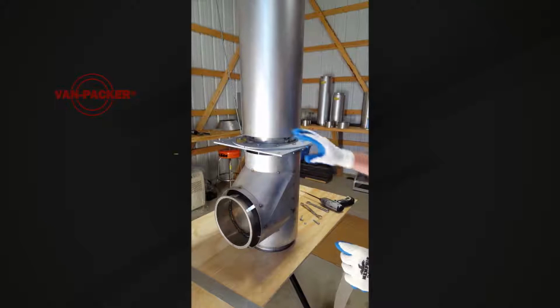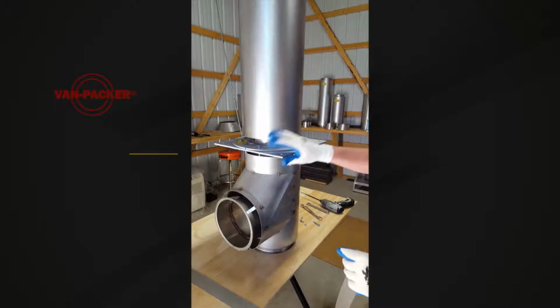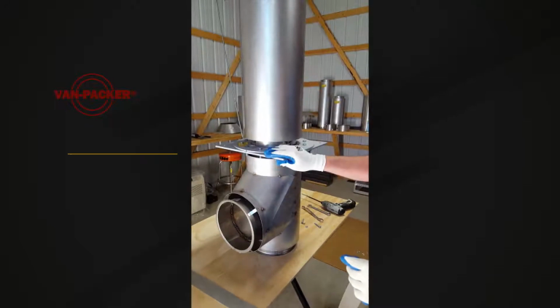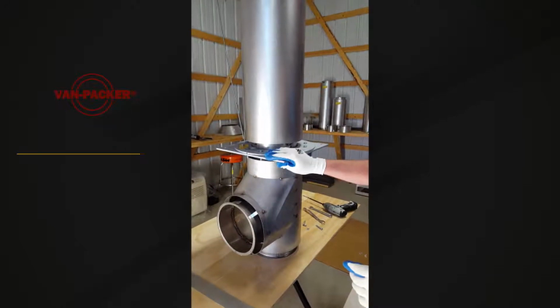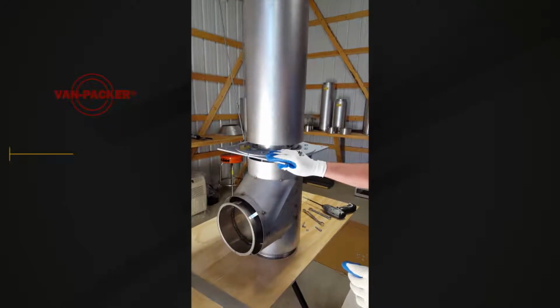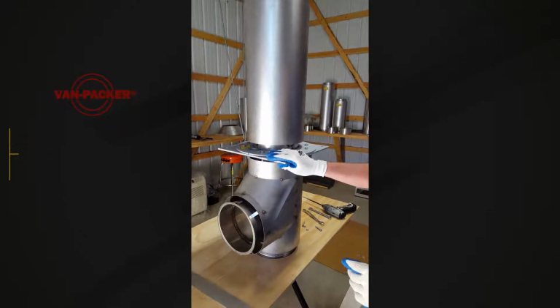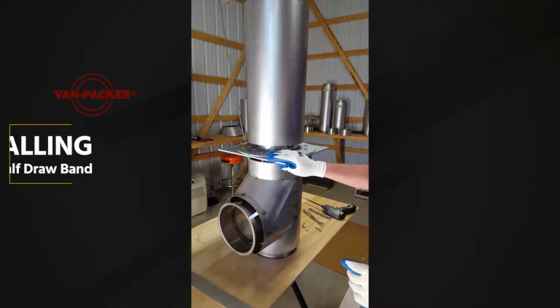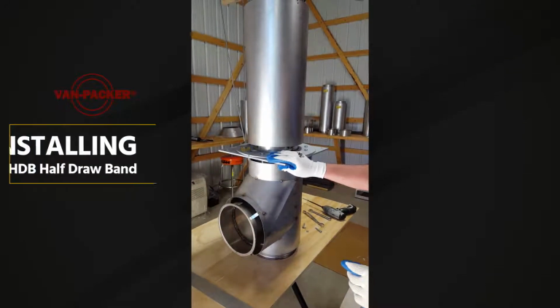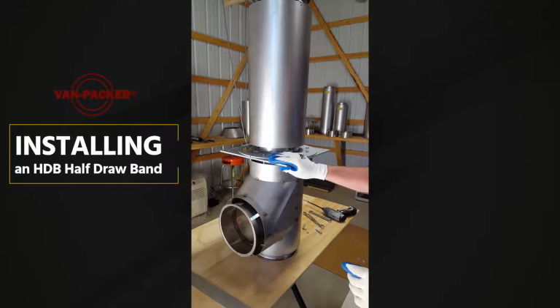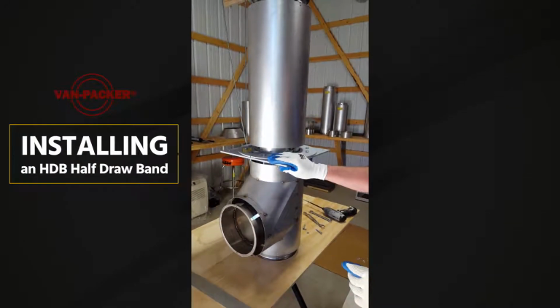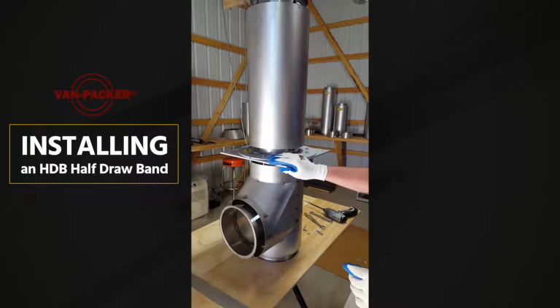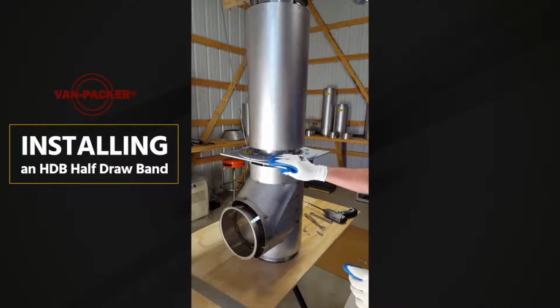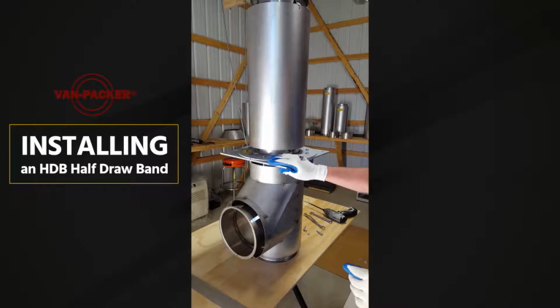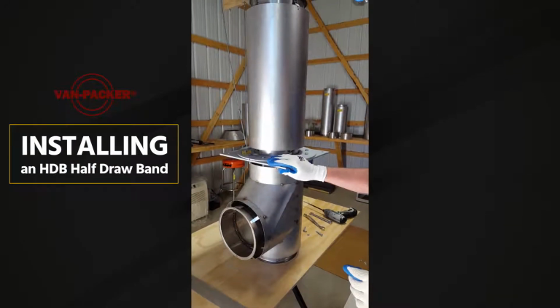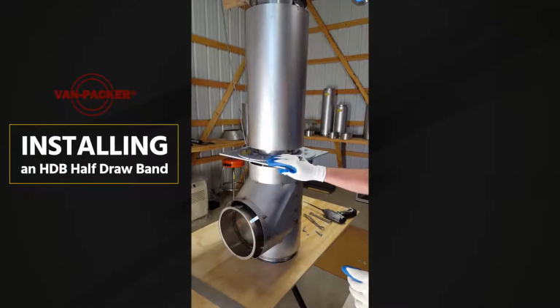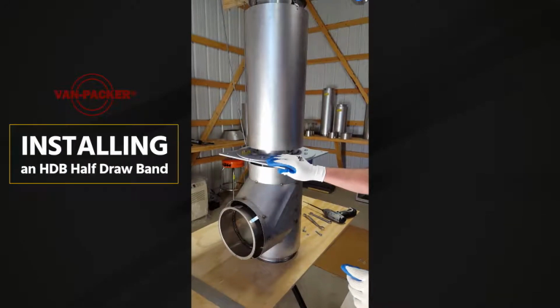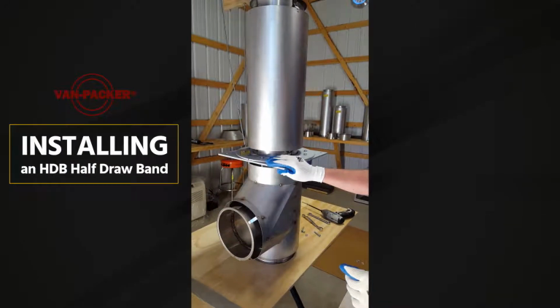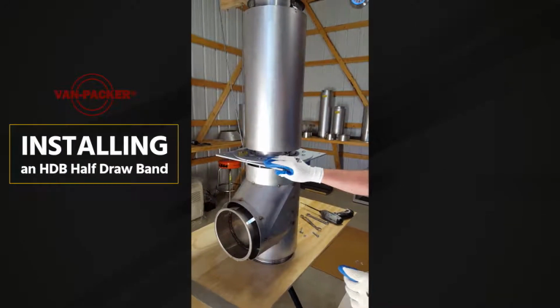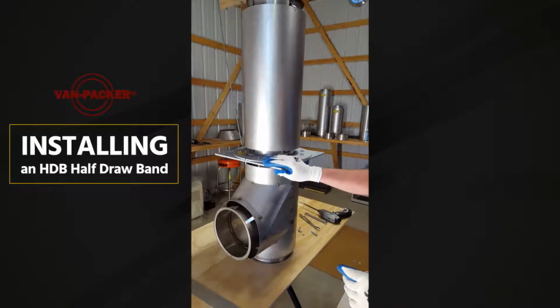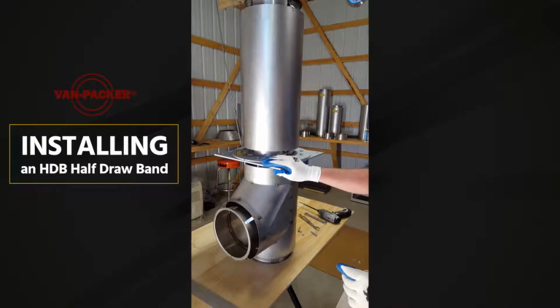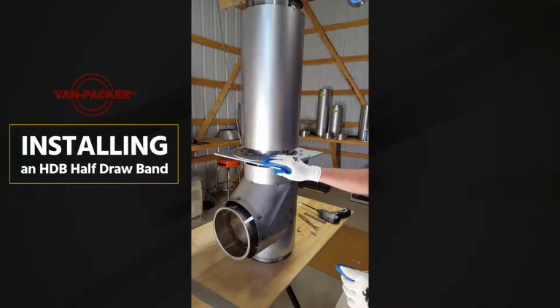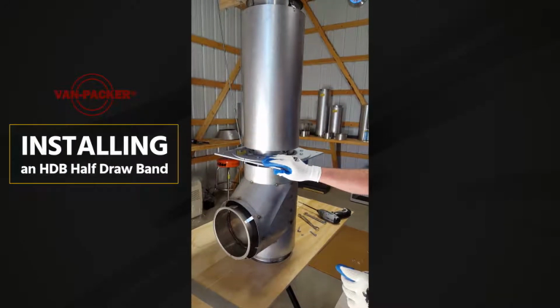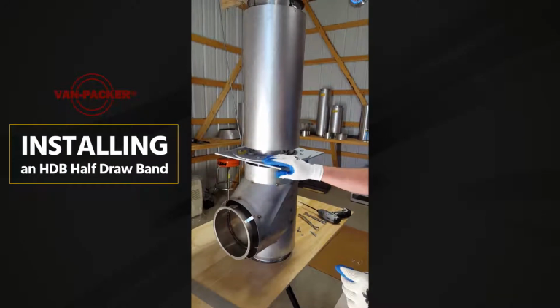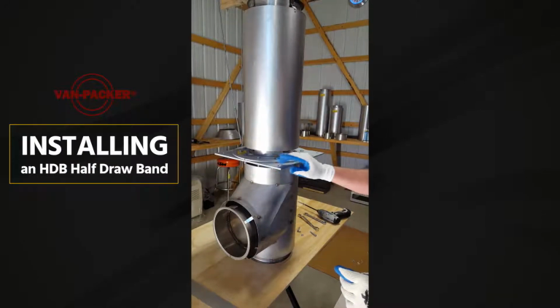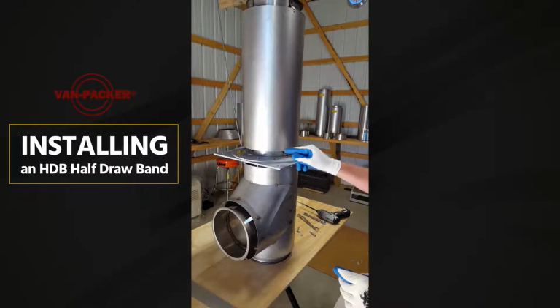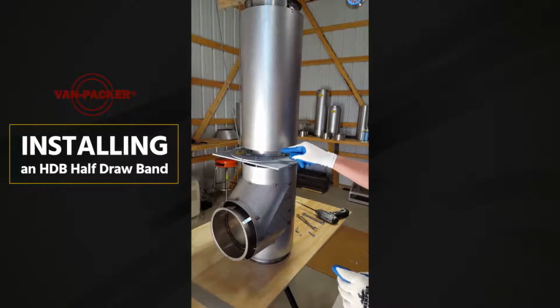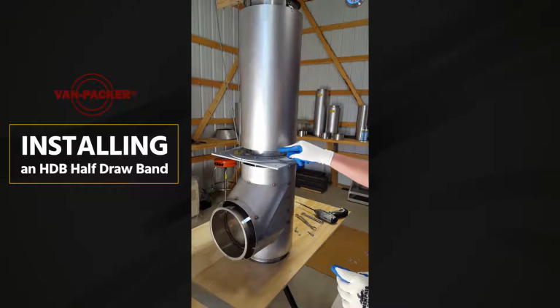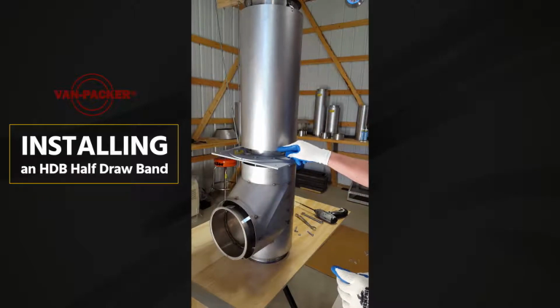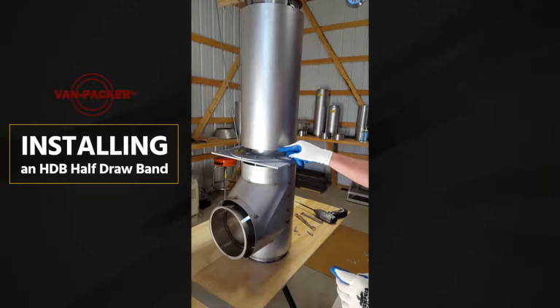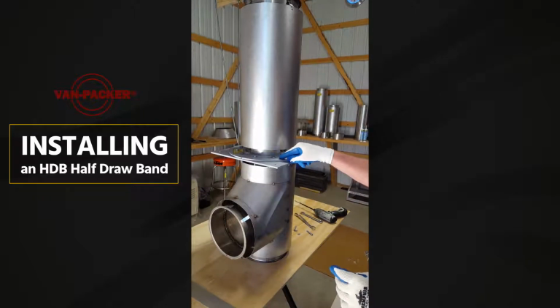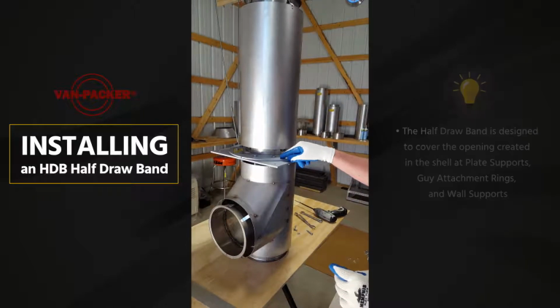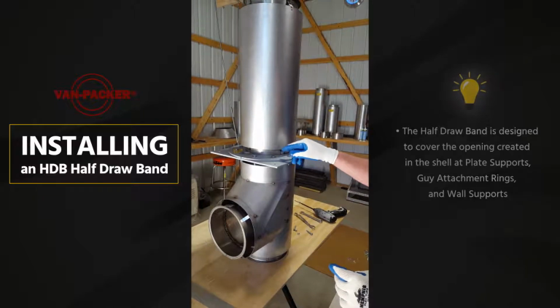We've got the plate support on. It's all tightened up, all snugged up. The next thing we're going to do is put our band on.